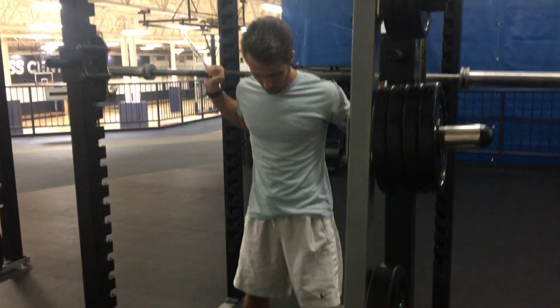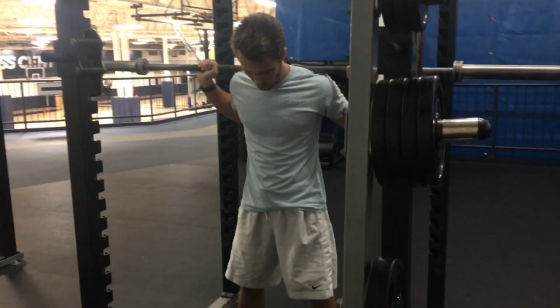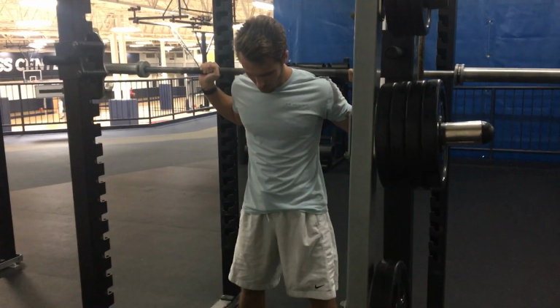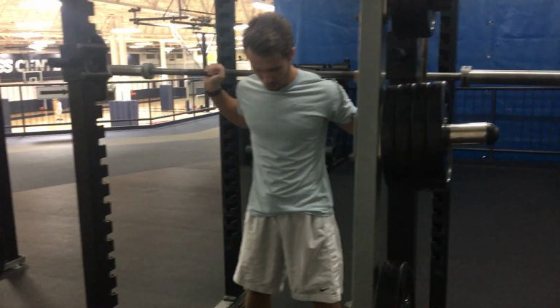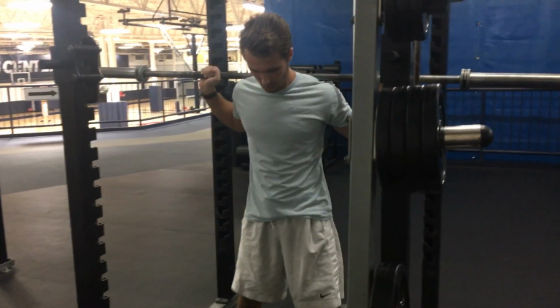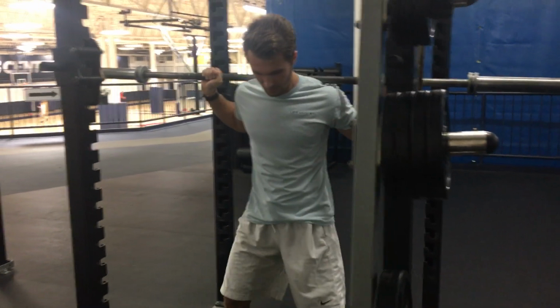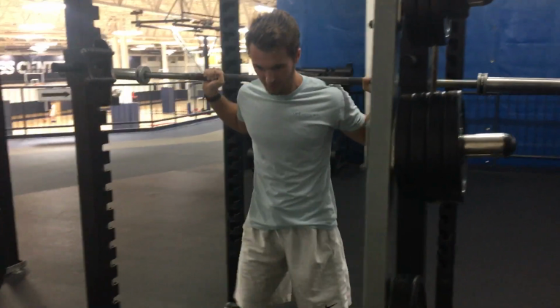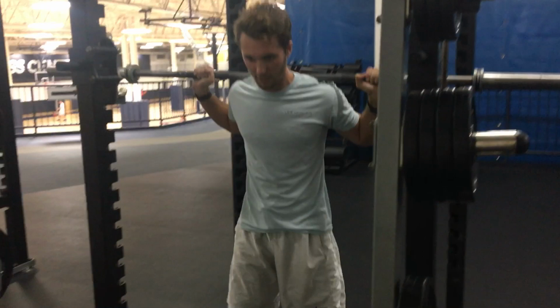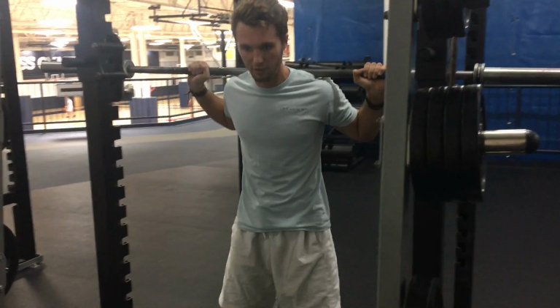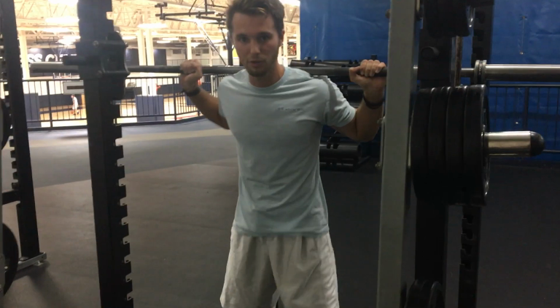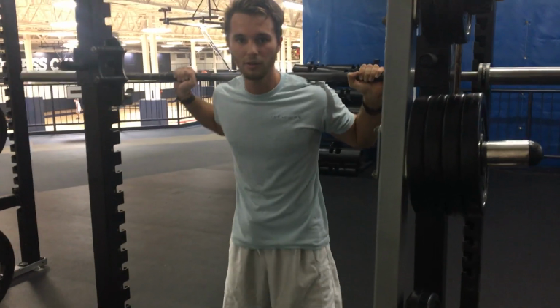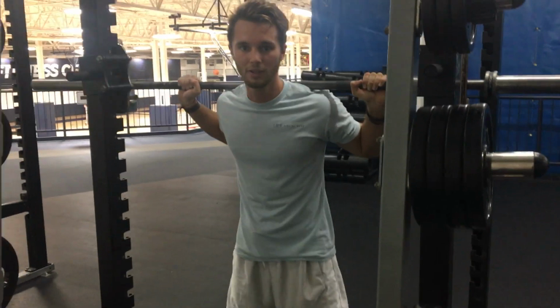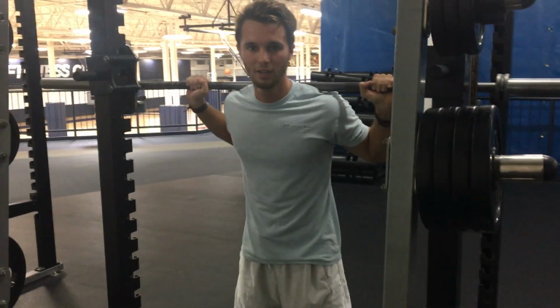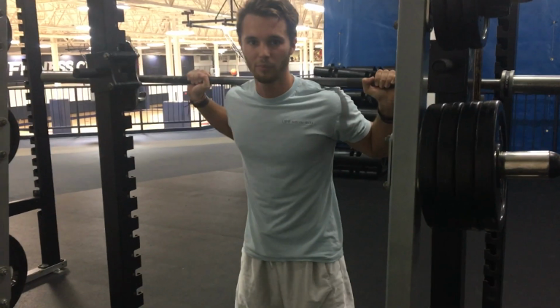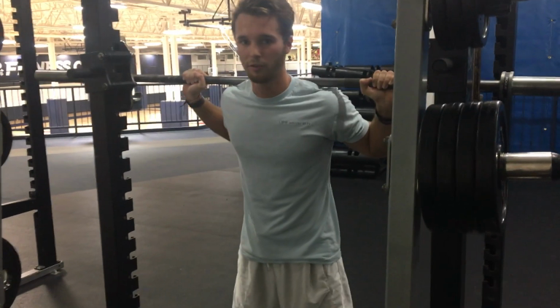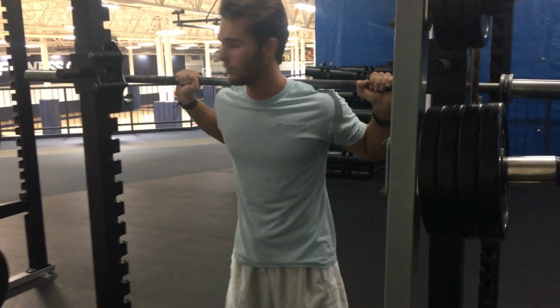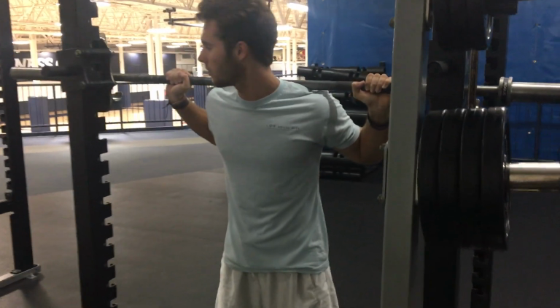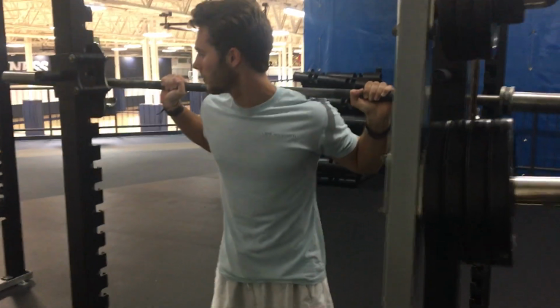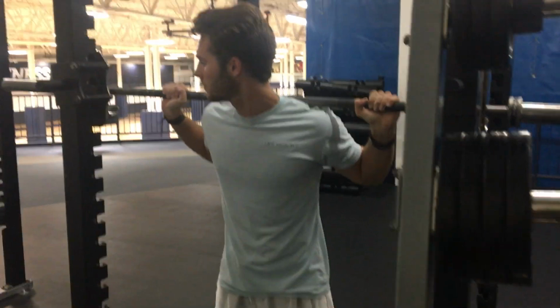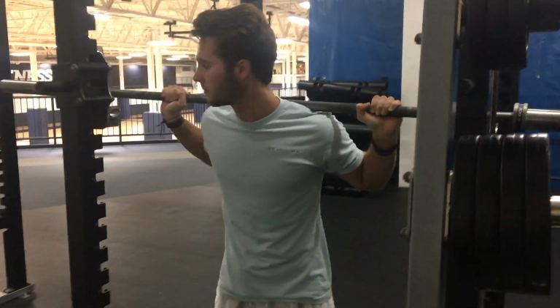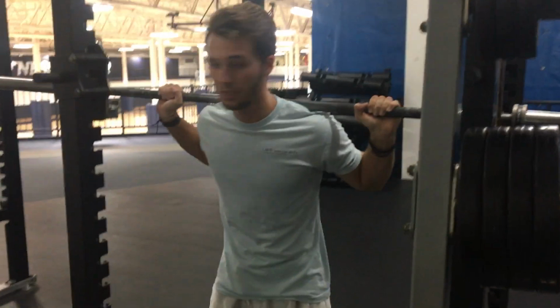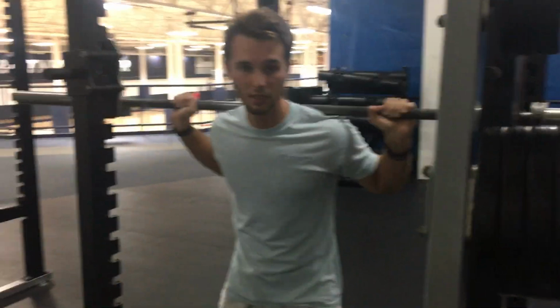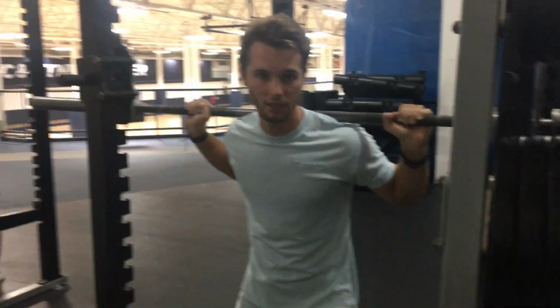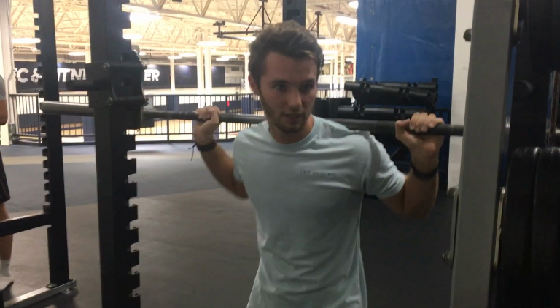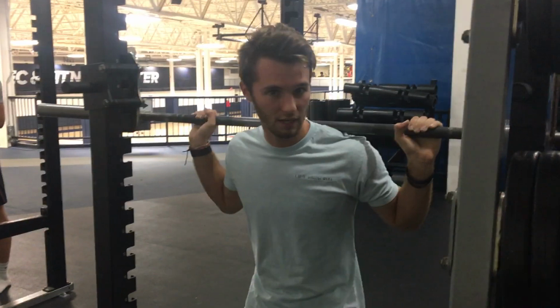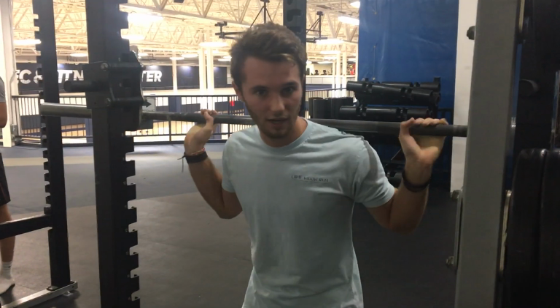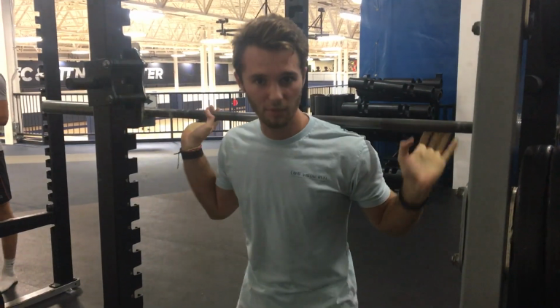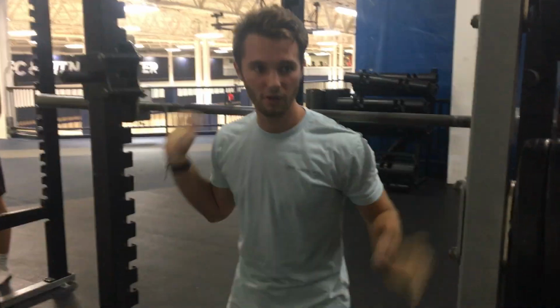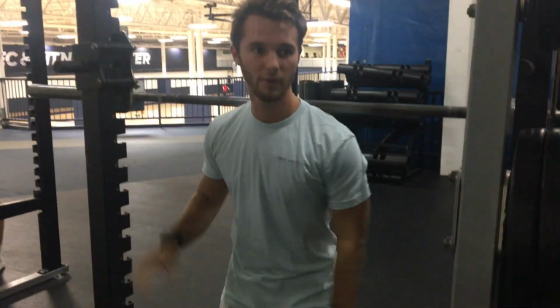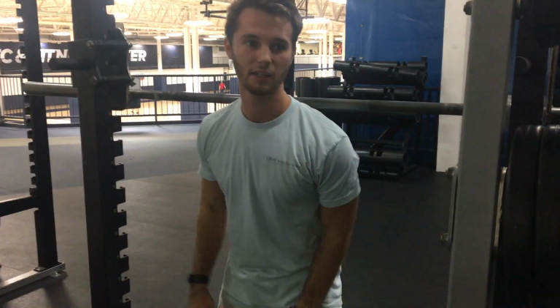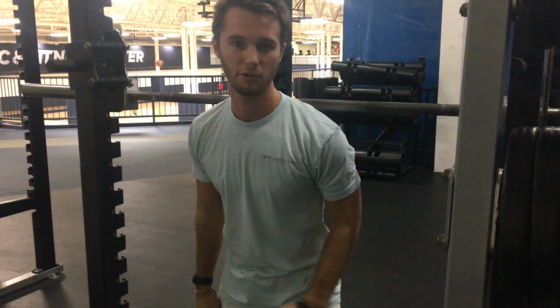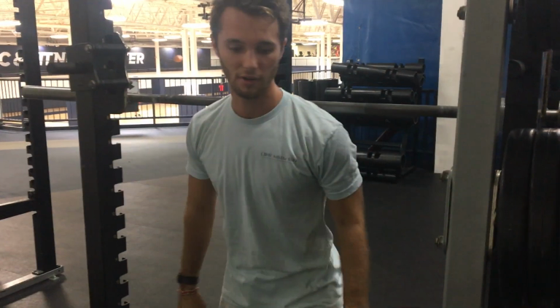So that is how you perform the high bar back squat.